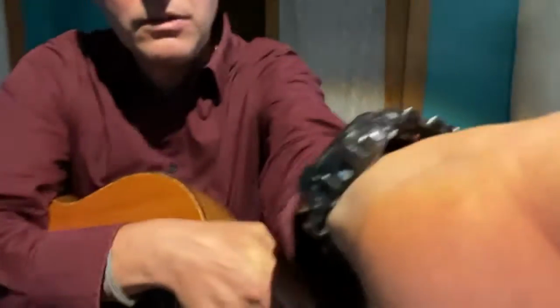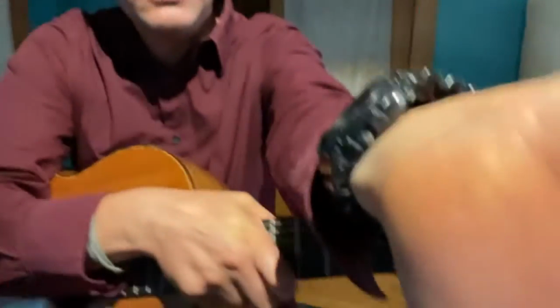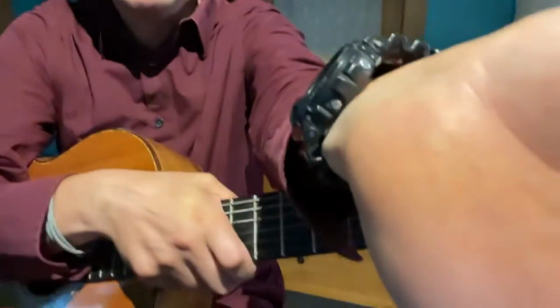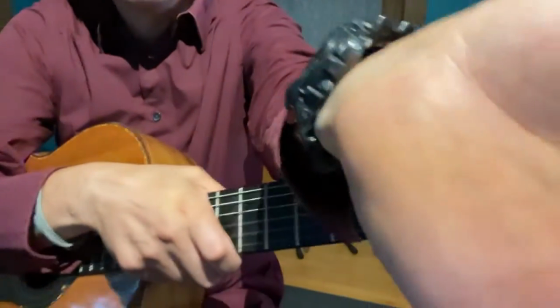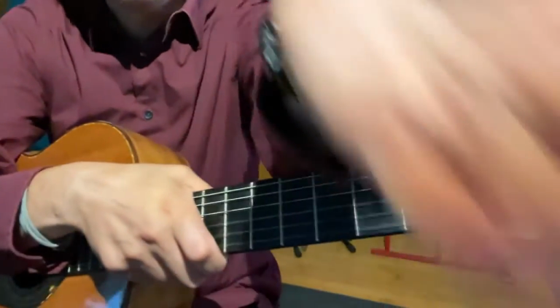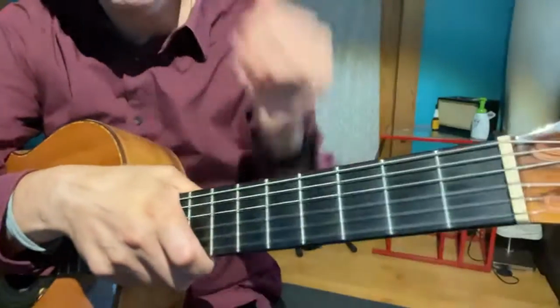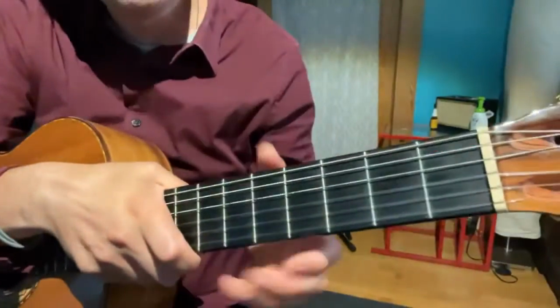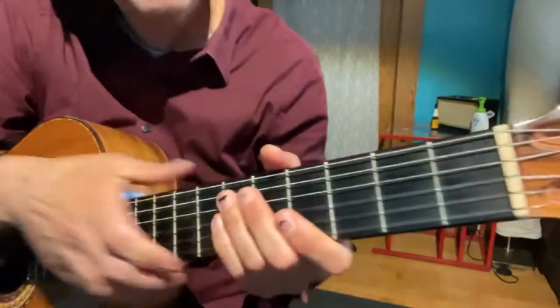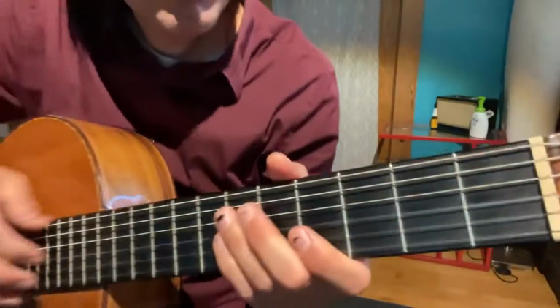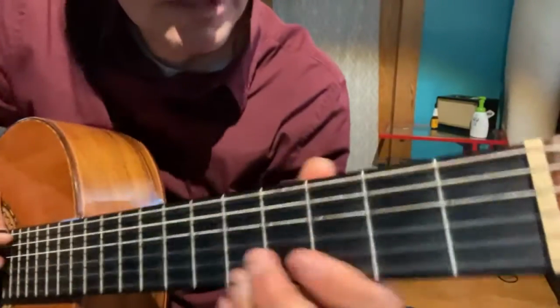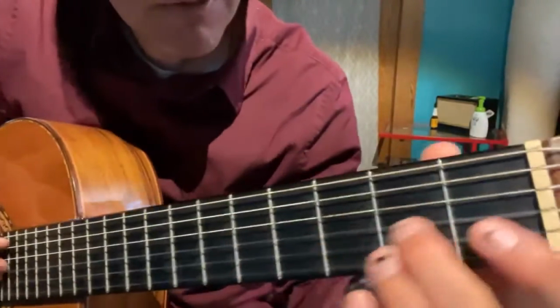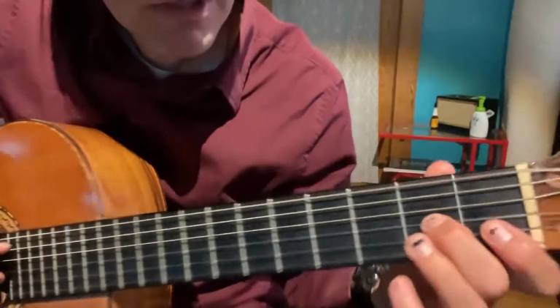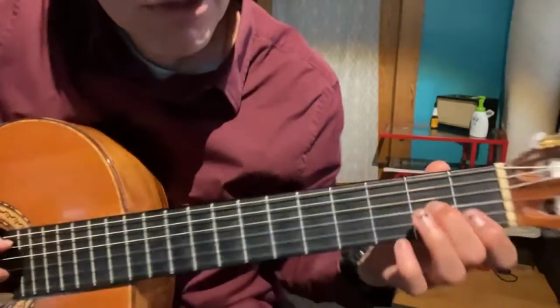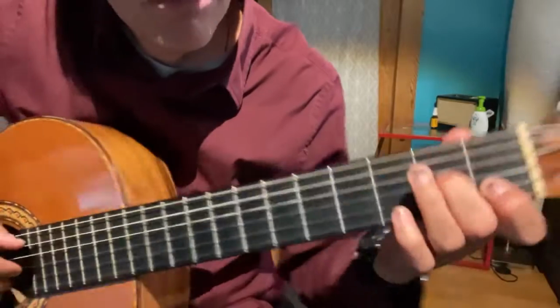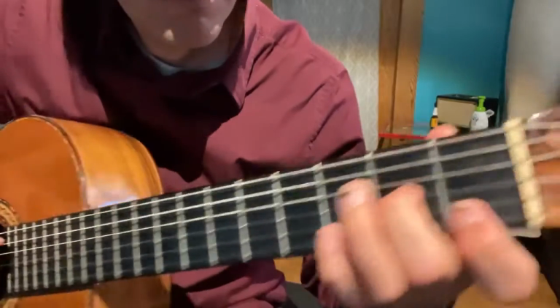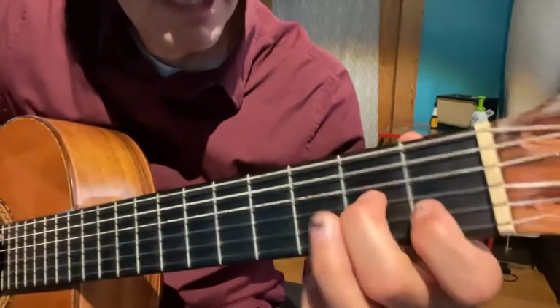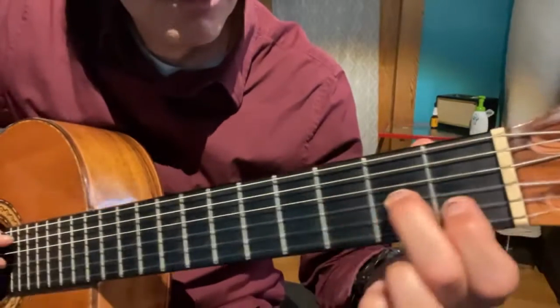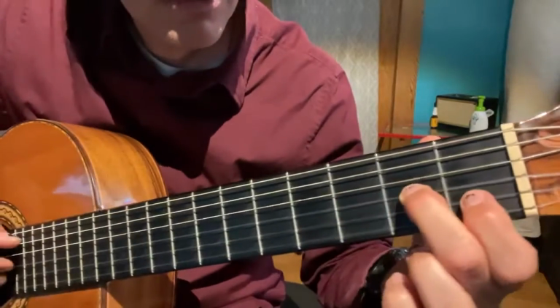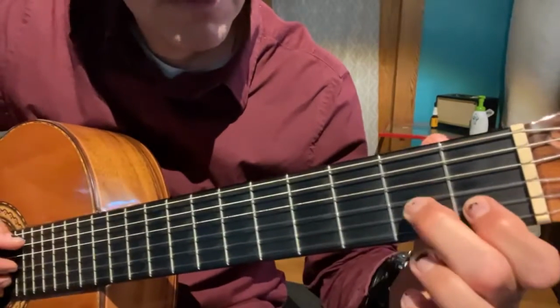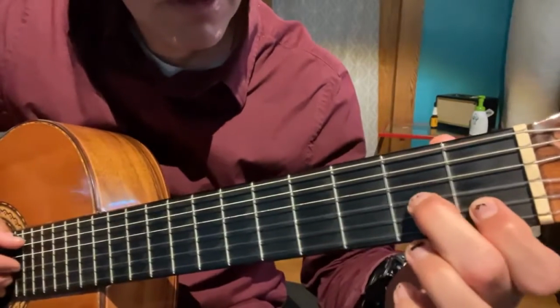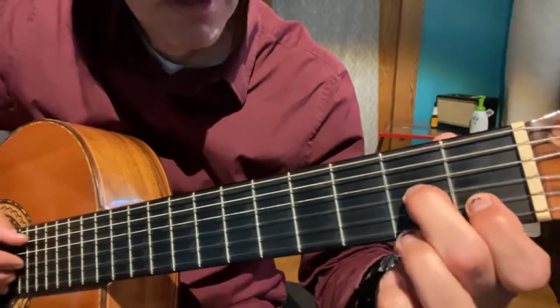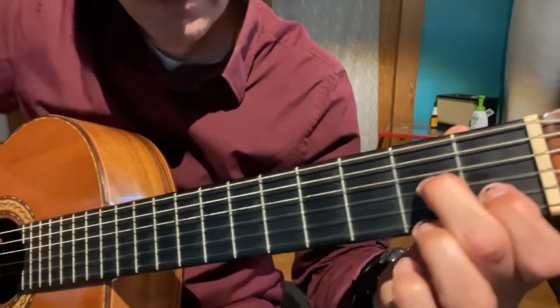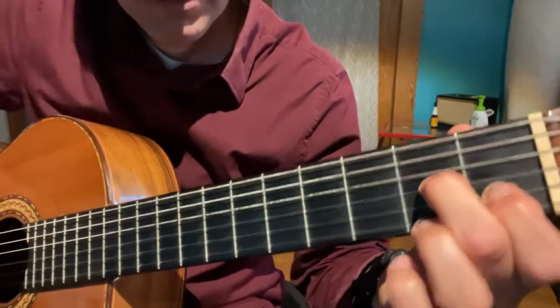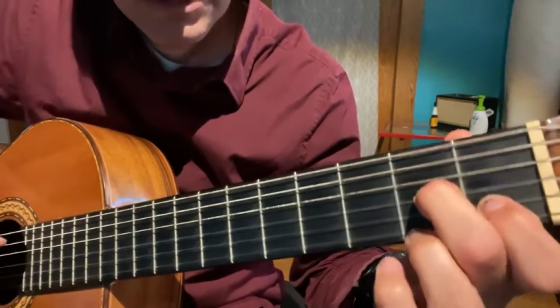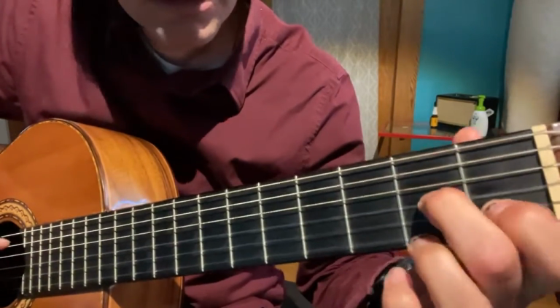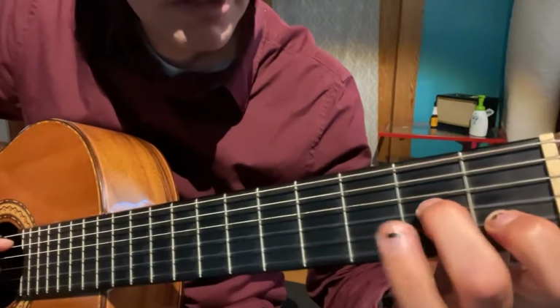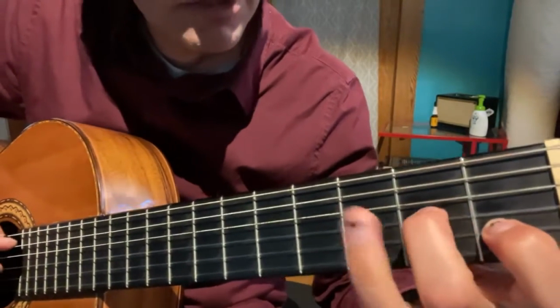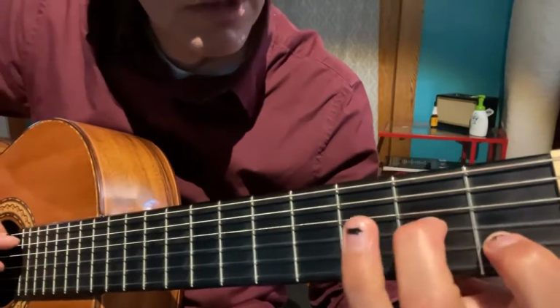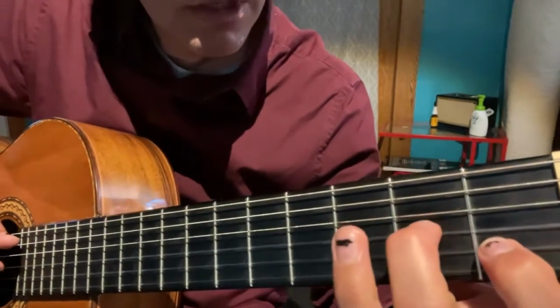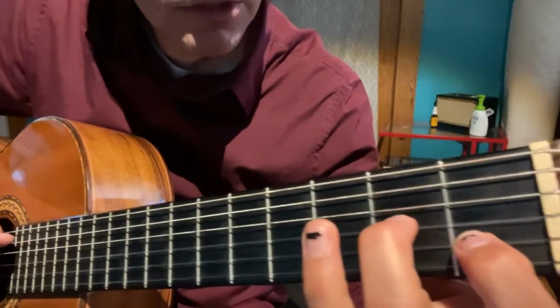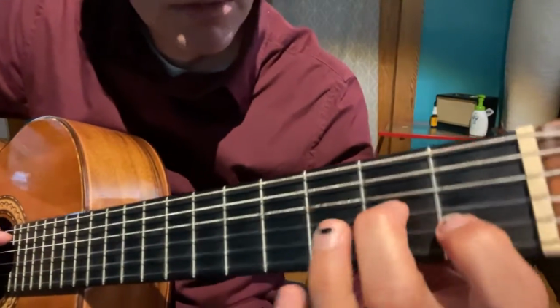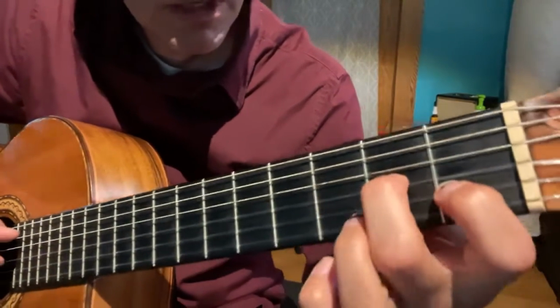Hopefully you'll be able to see everything. I'll try to move my hands around if the fingering isn't clear. So here's the beginning.